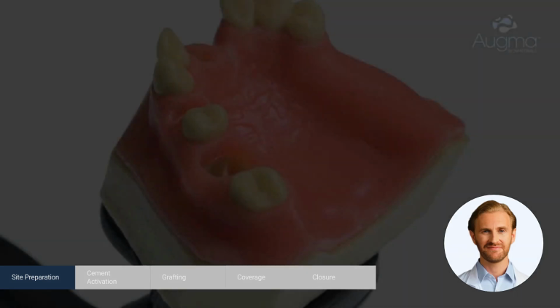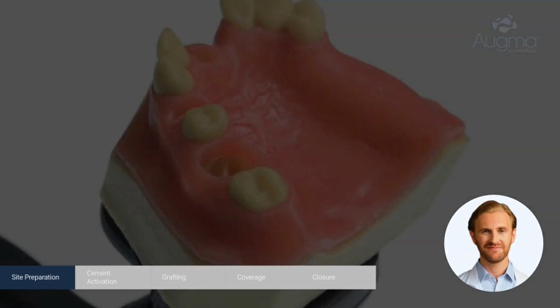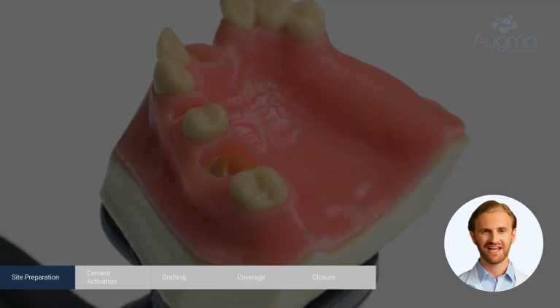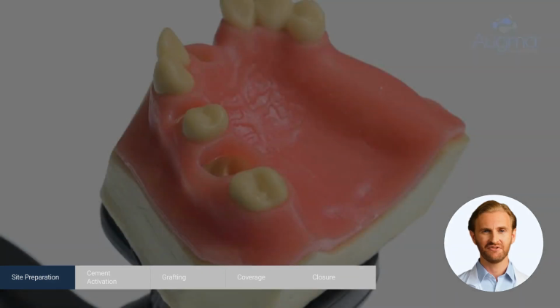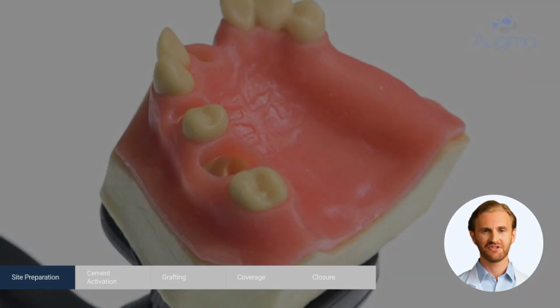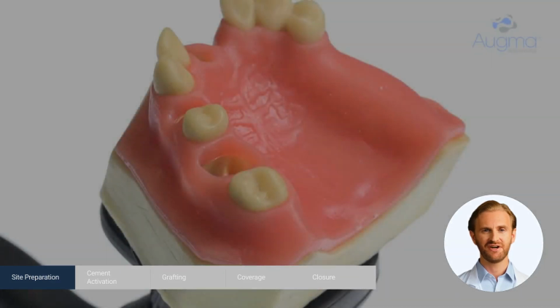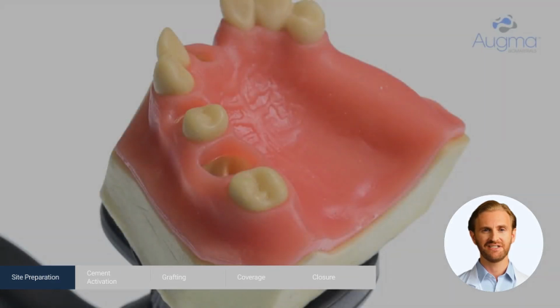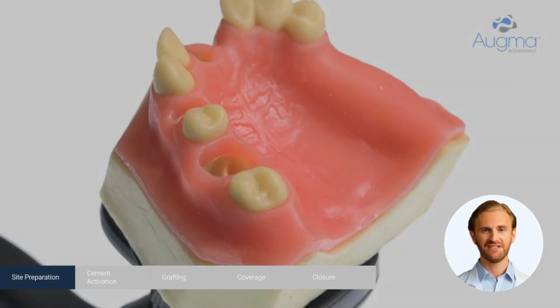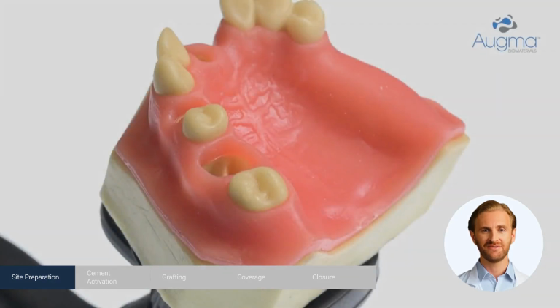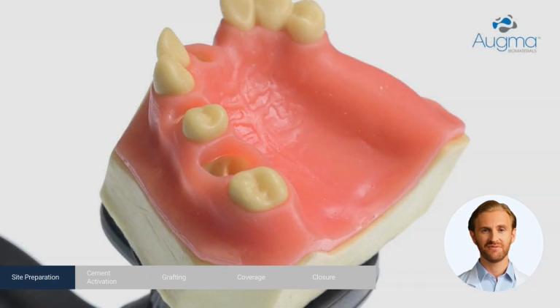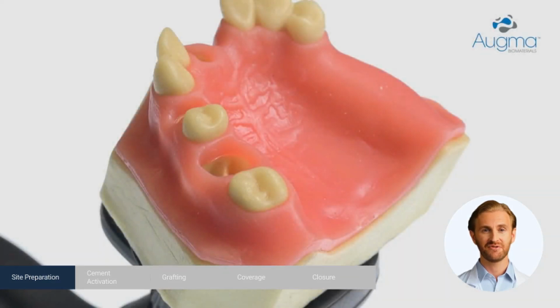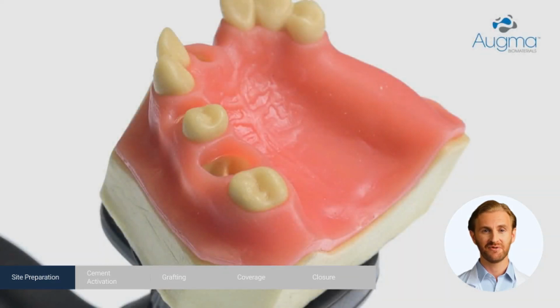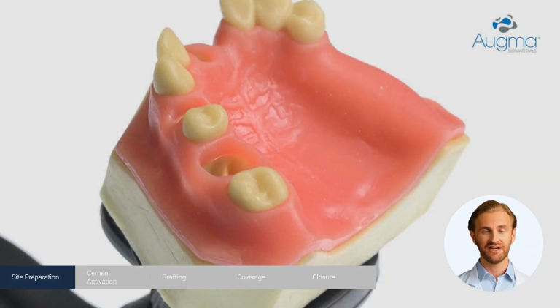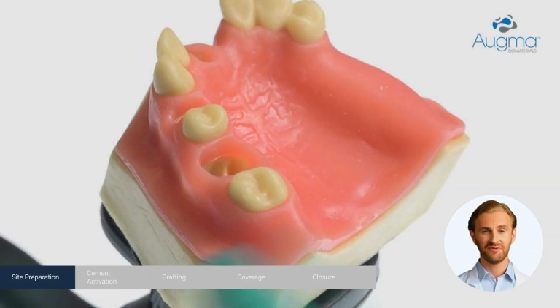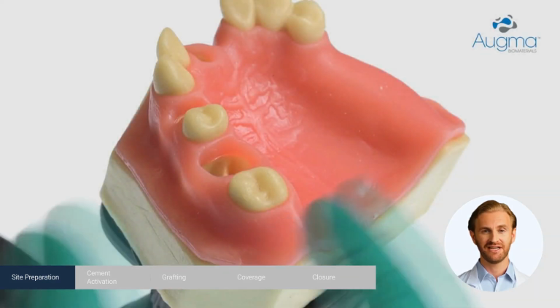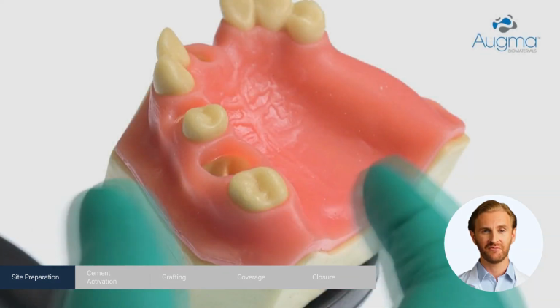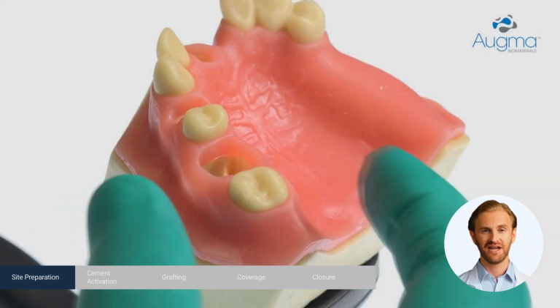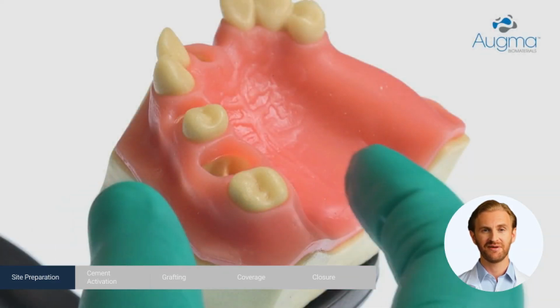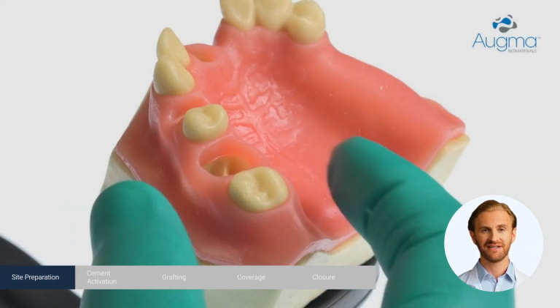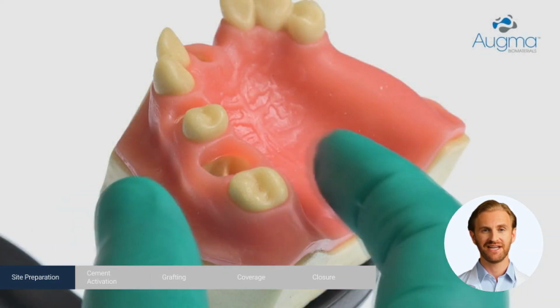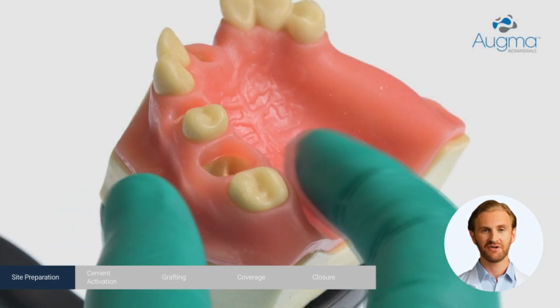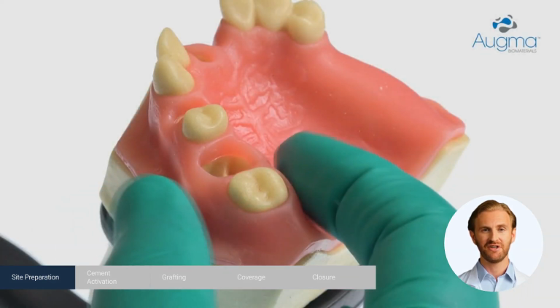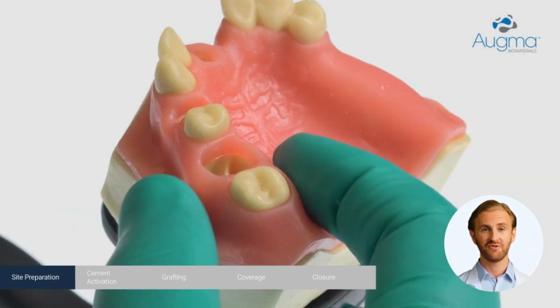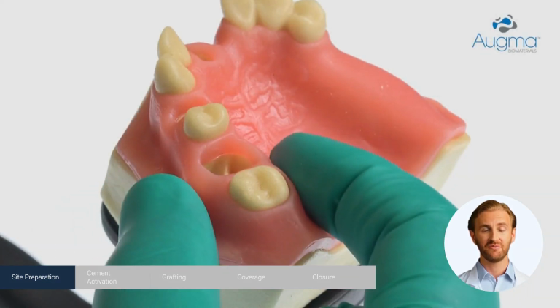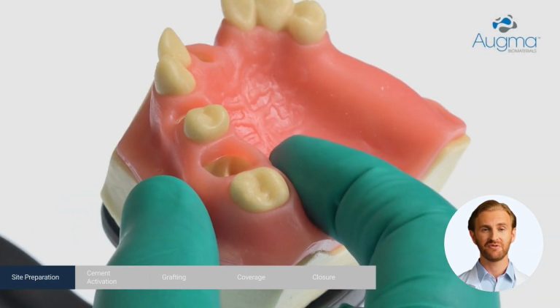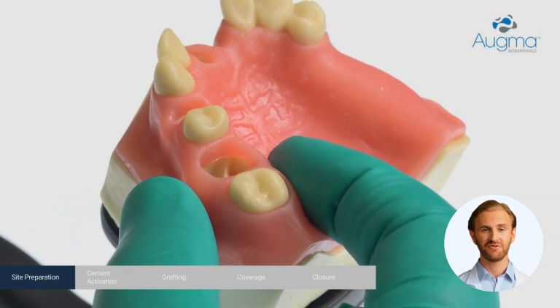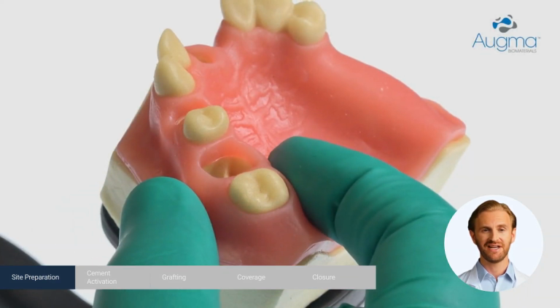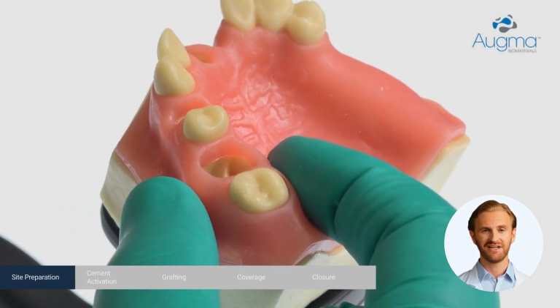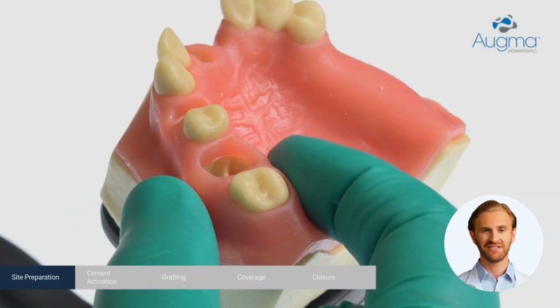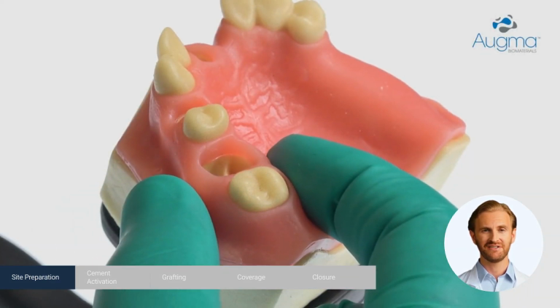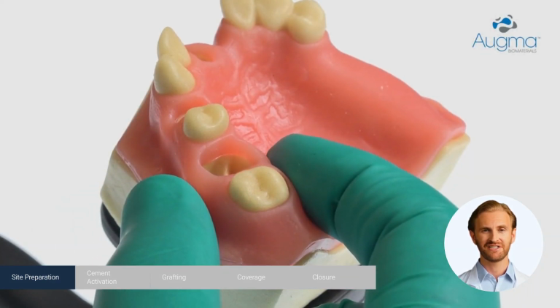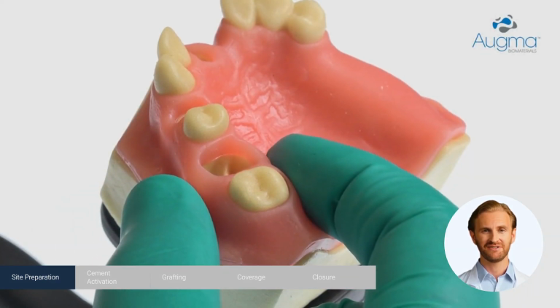After extraction, perform a complete debridement, including the removal of granulation tissue.